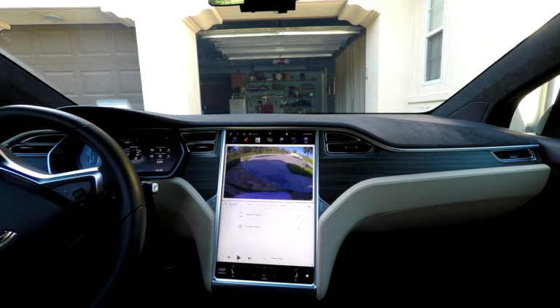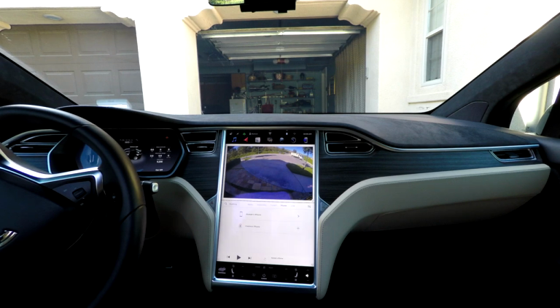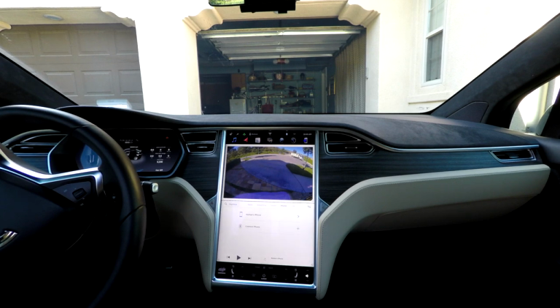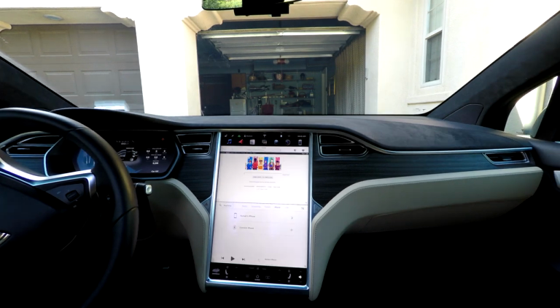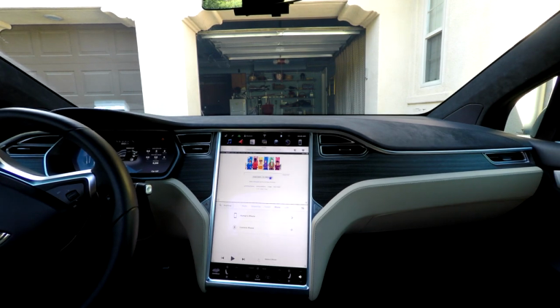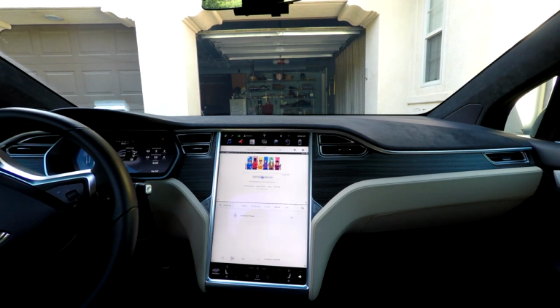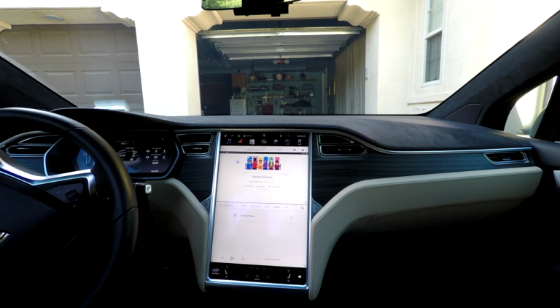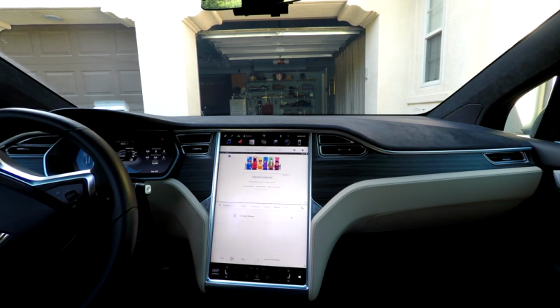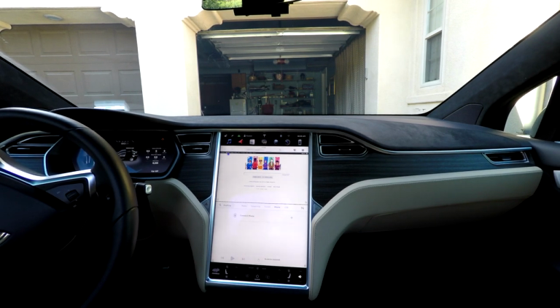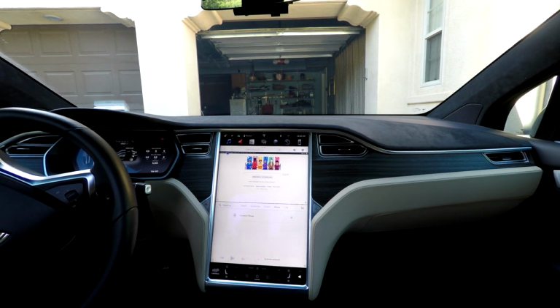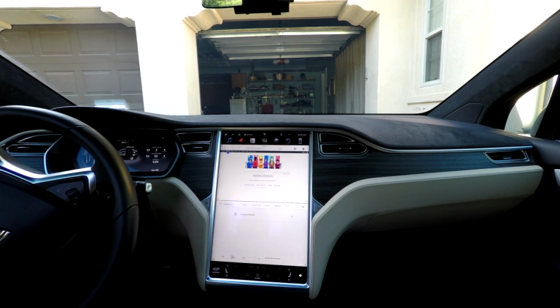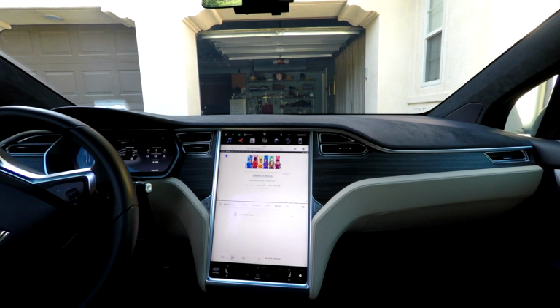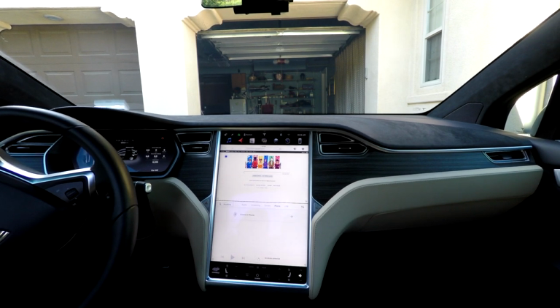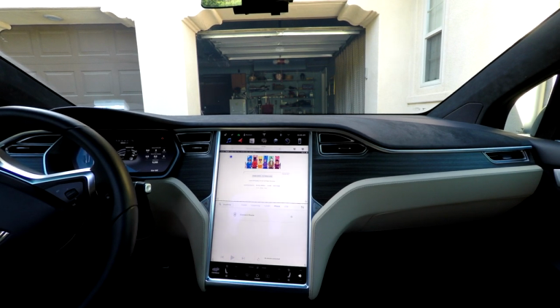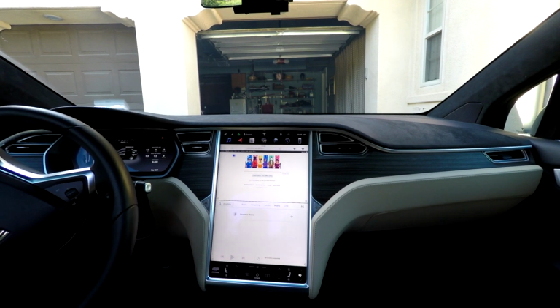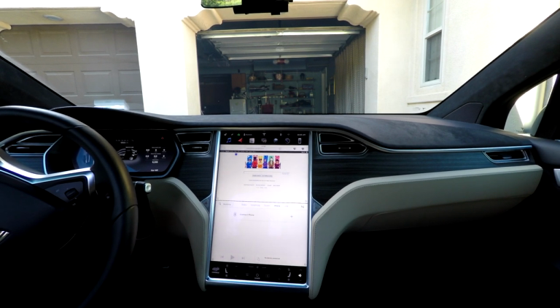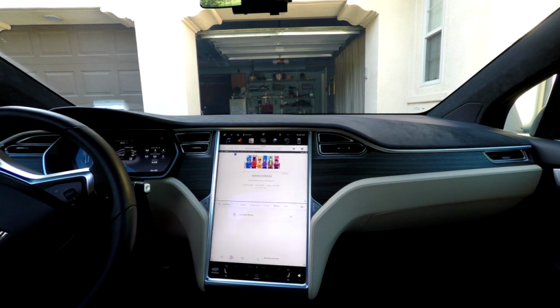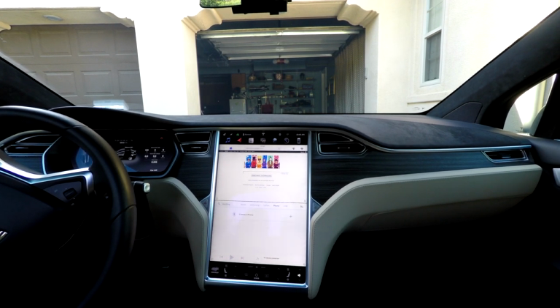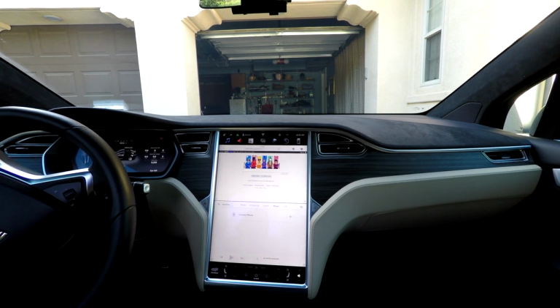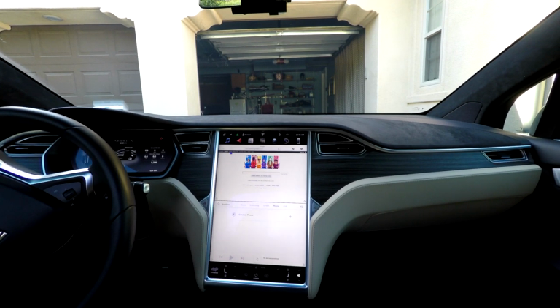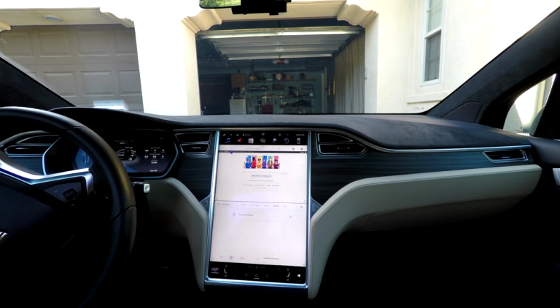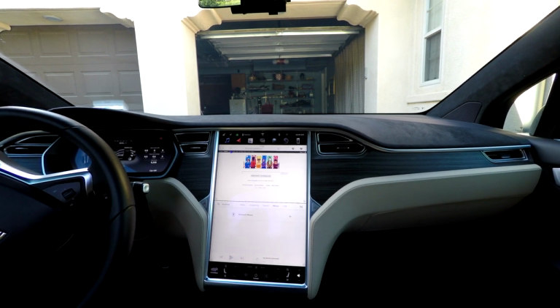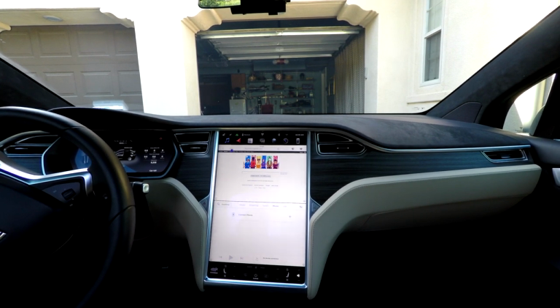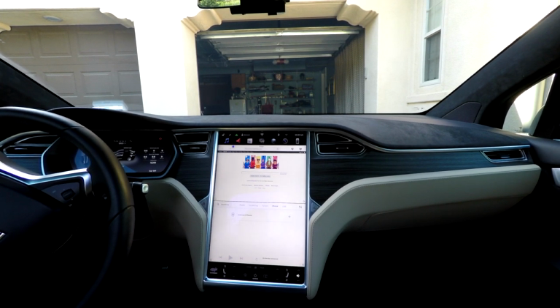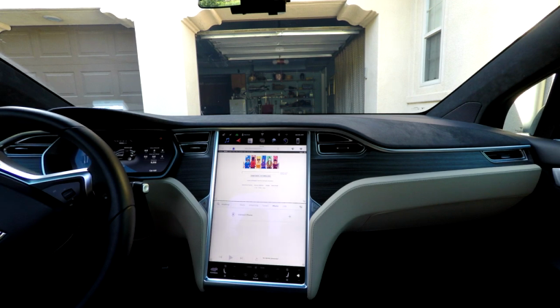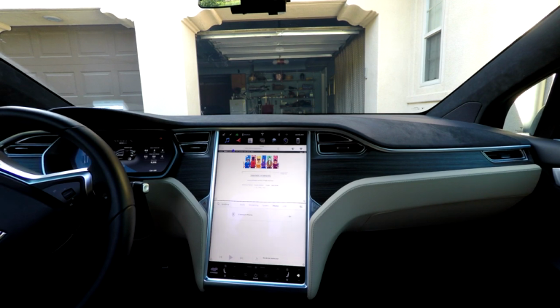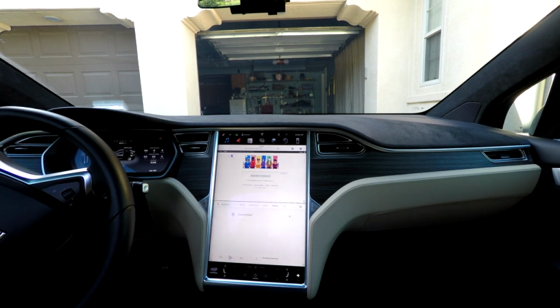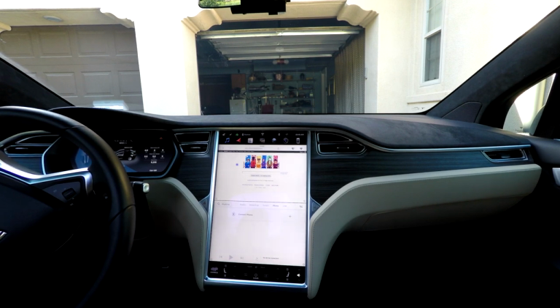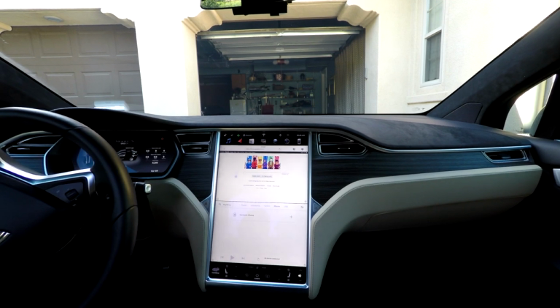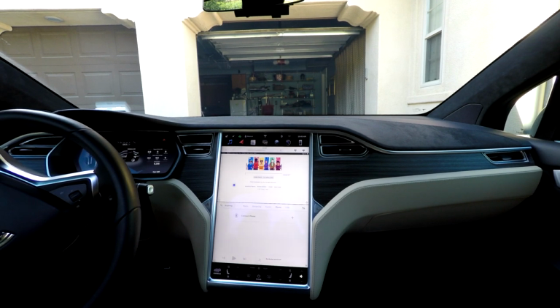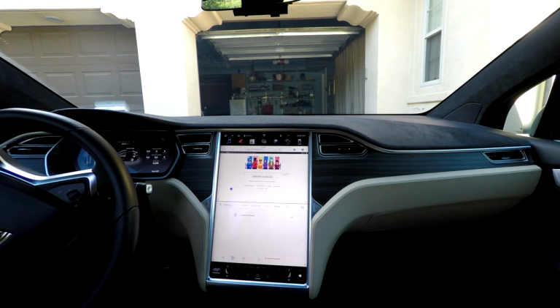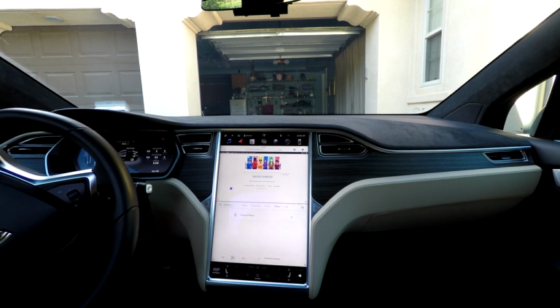I will link the mouse that I use in the description. Please let me know if you have any questions, and if you like this video, go ahead and like for subsequent Tesla videos.